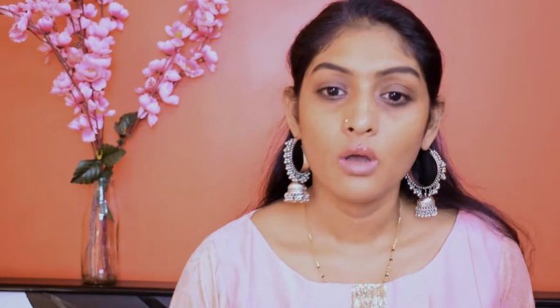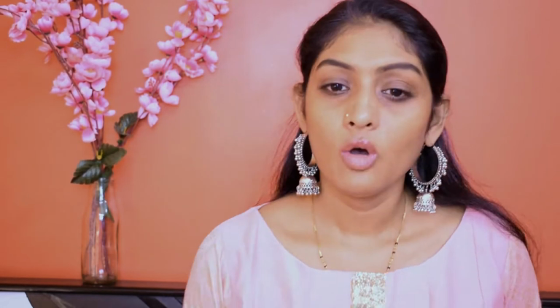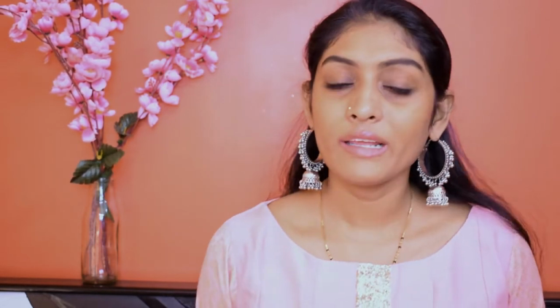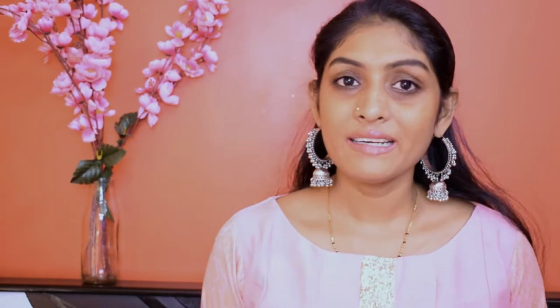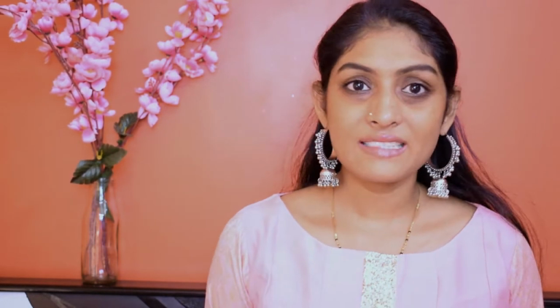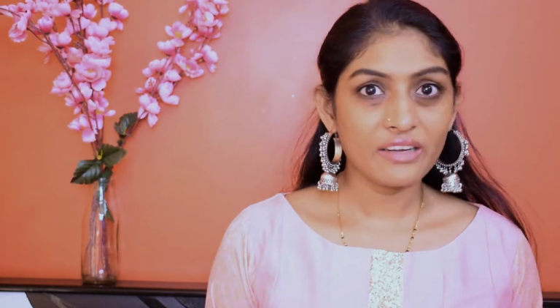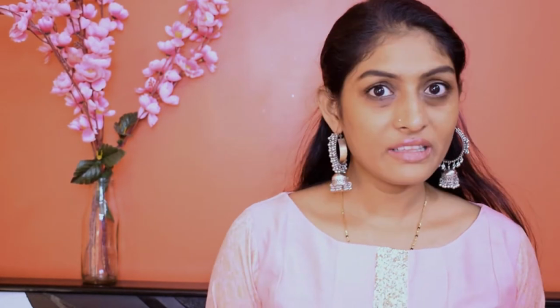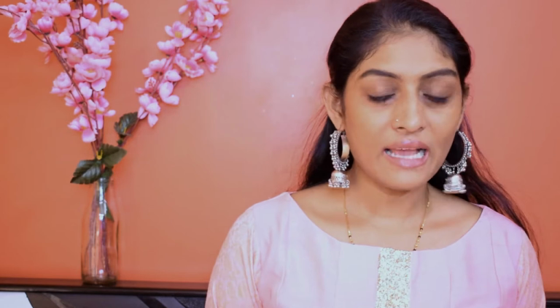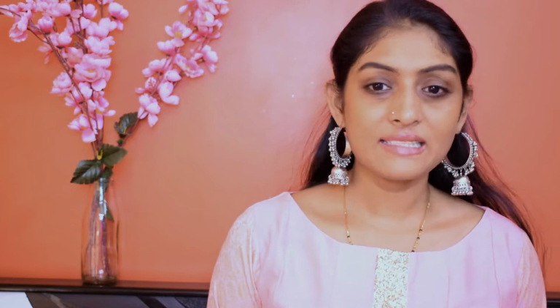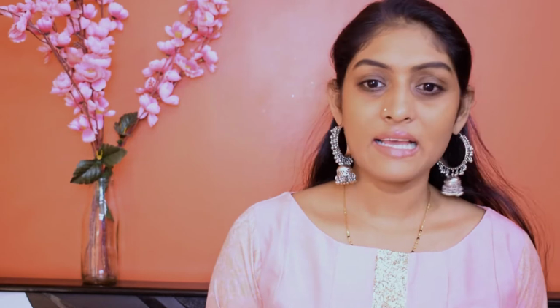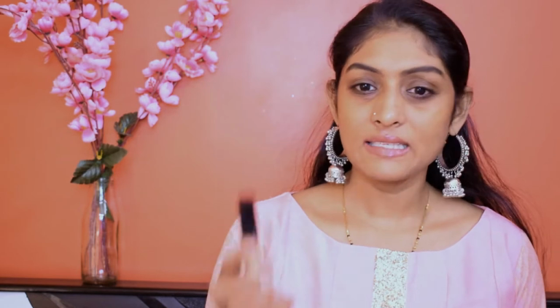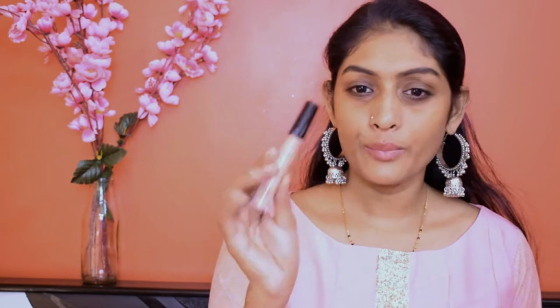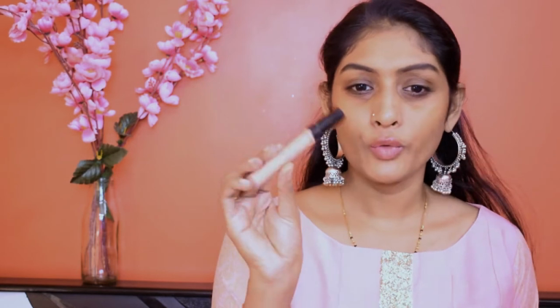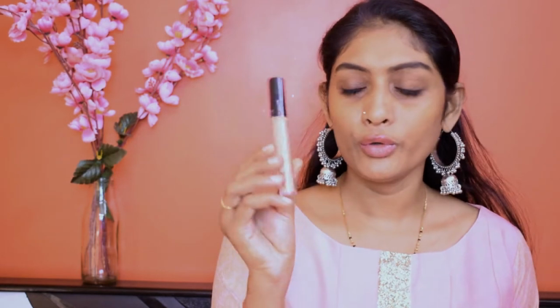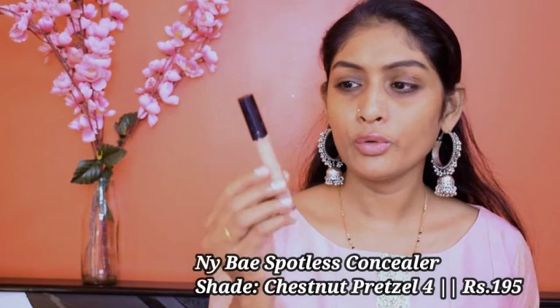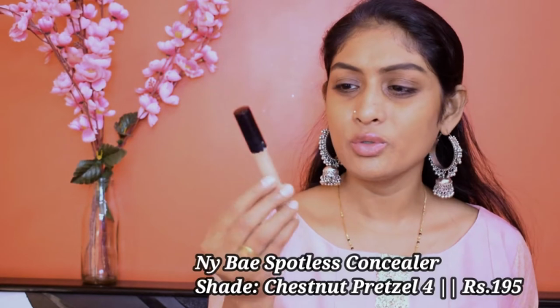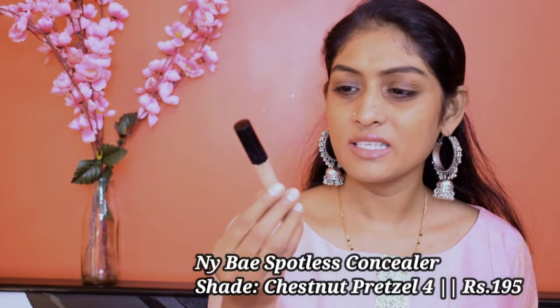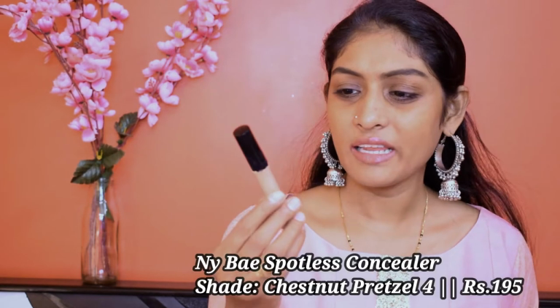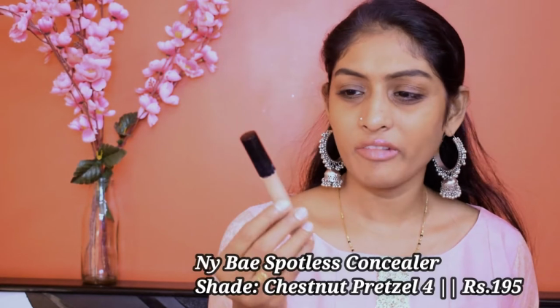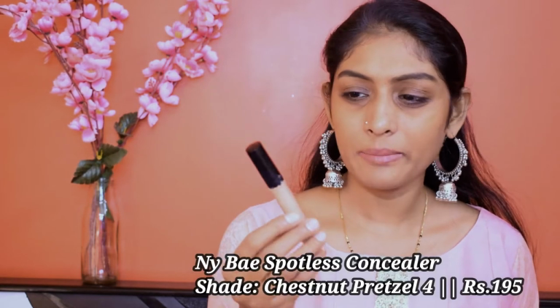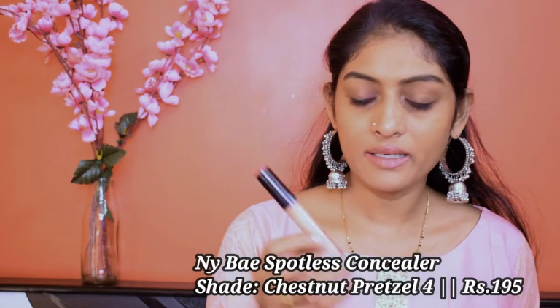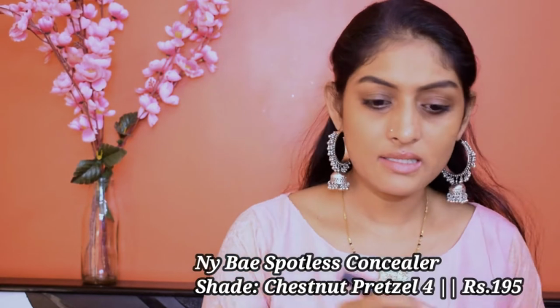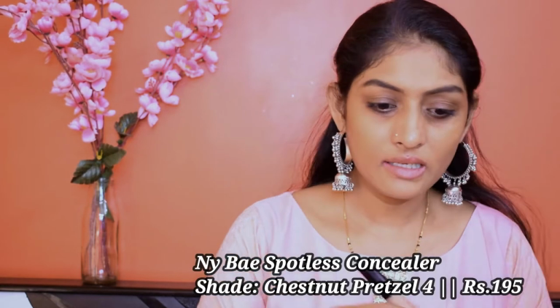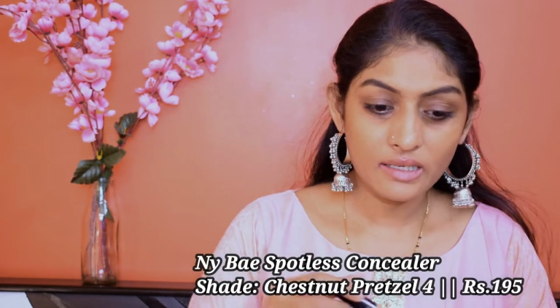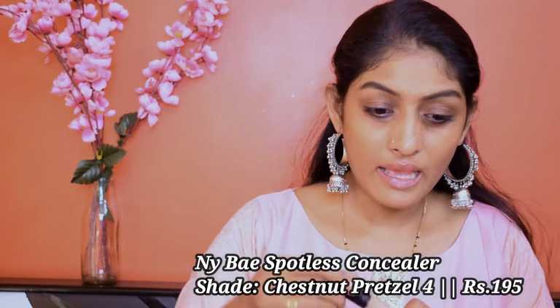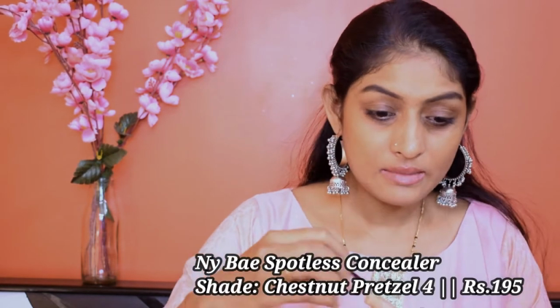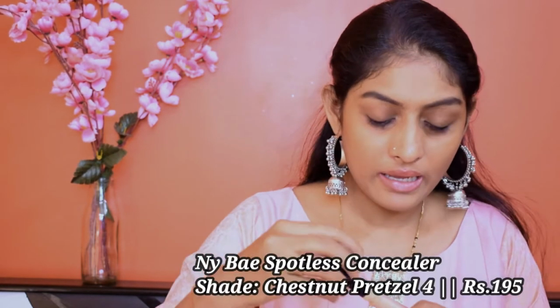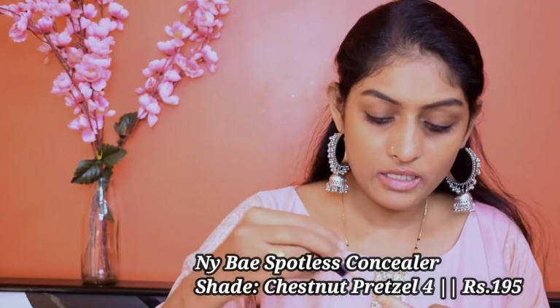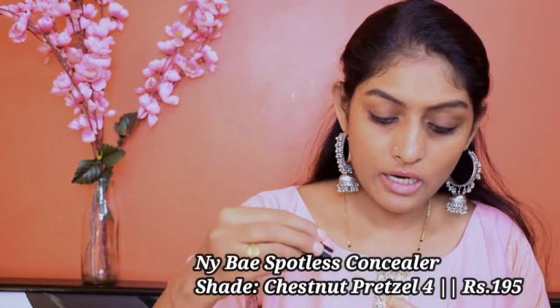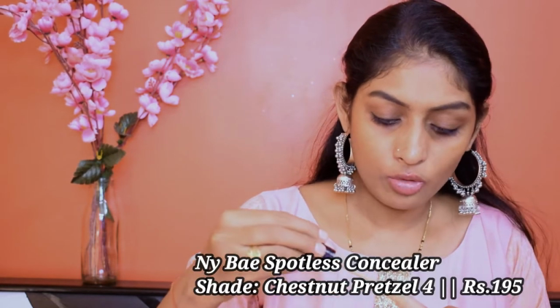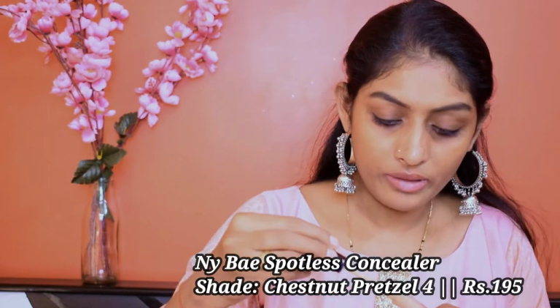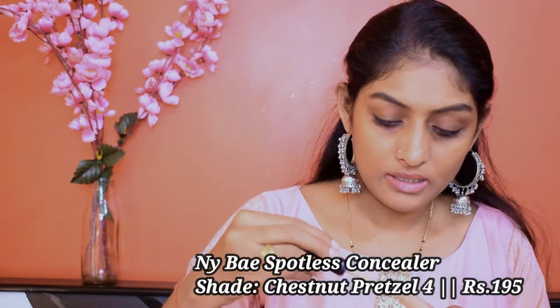Let's start with eyes, guys. I'm going to use this NY Bay concealer as my eyeshadow base.